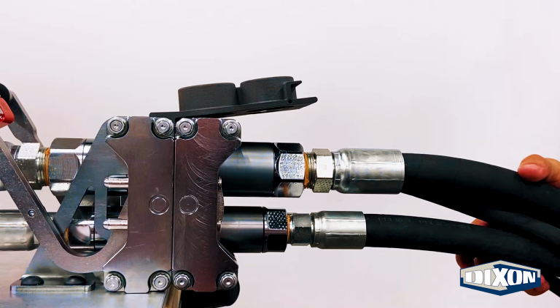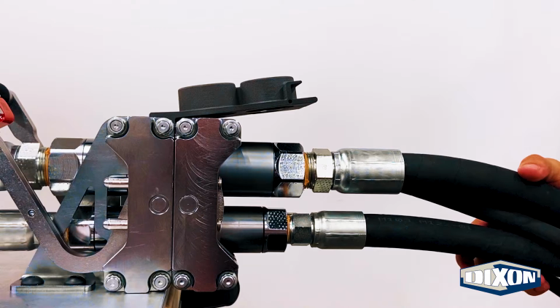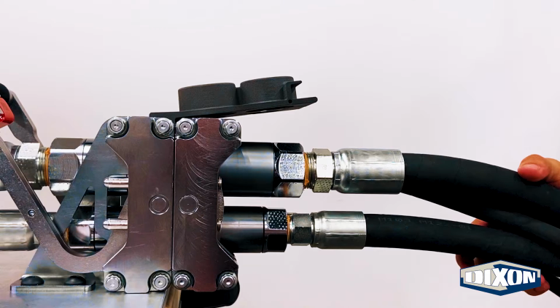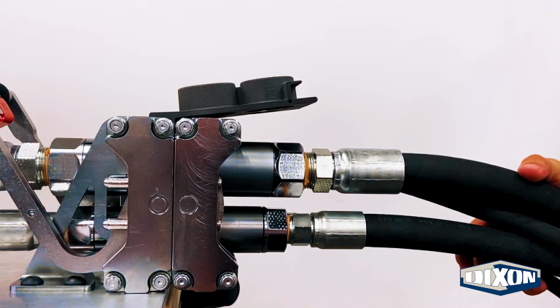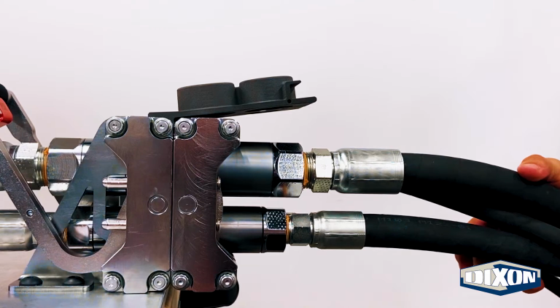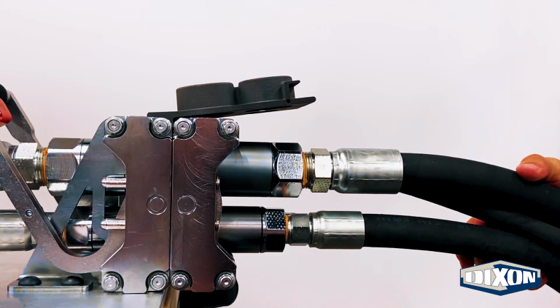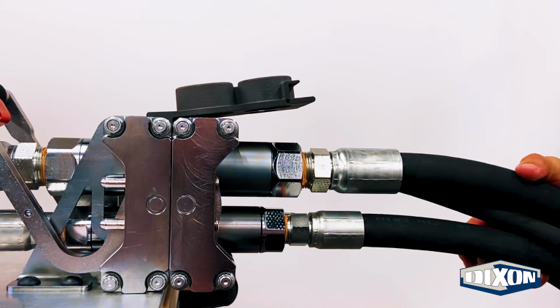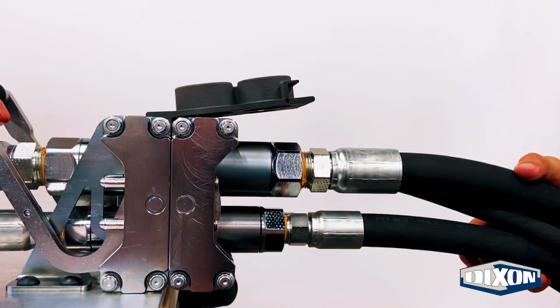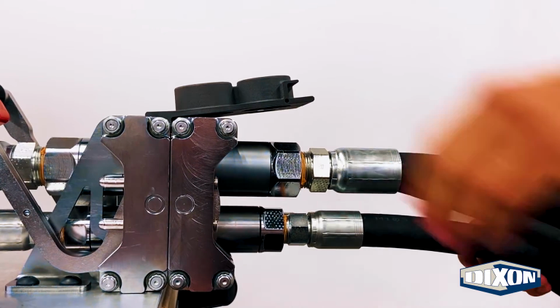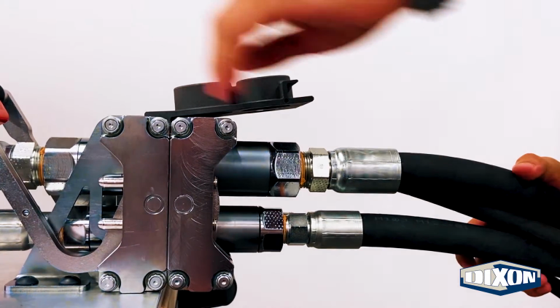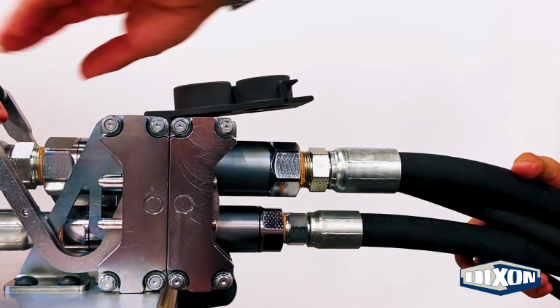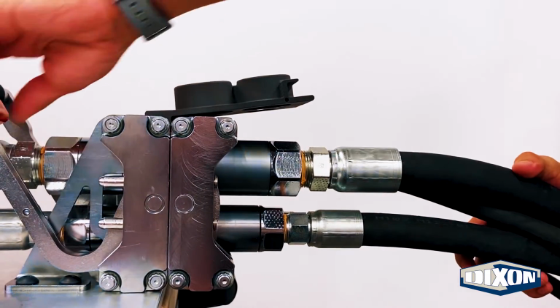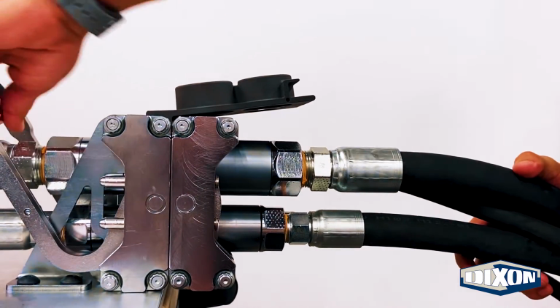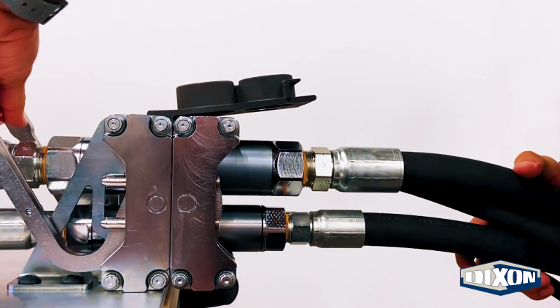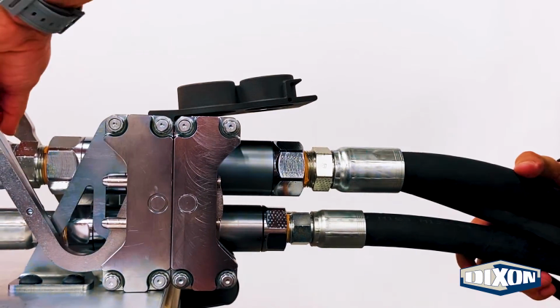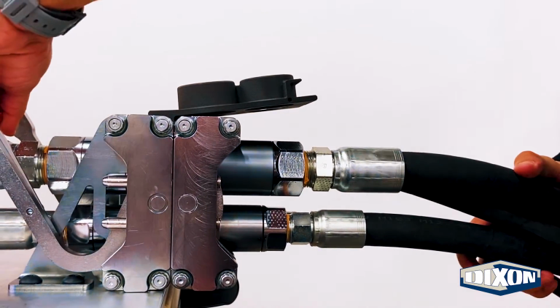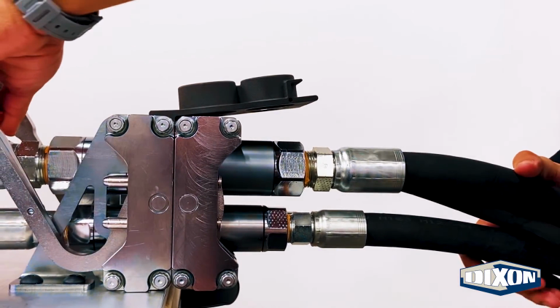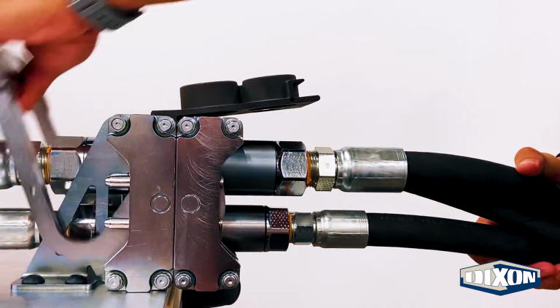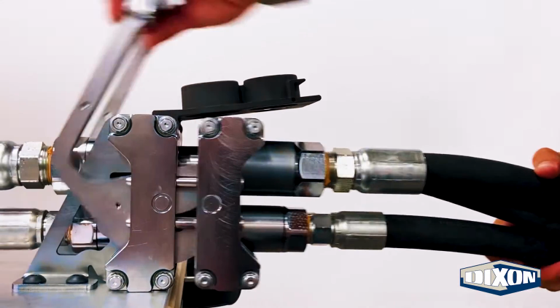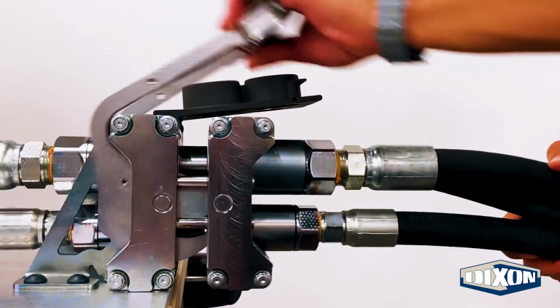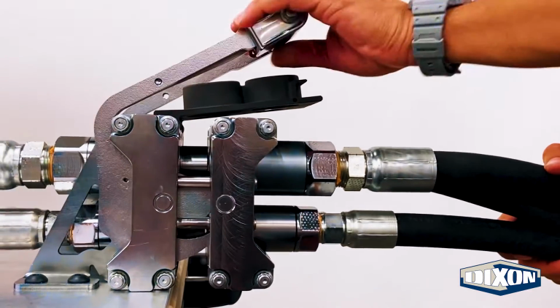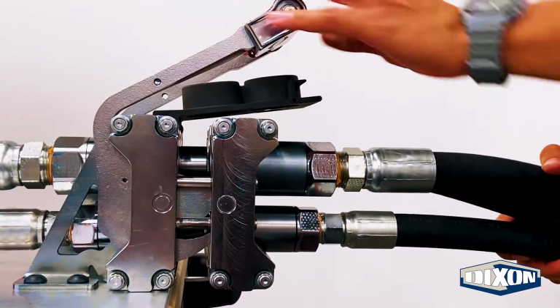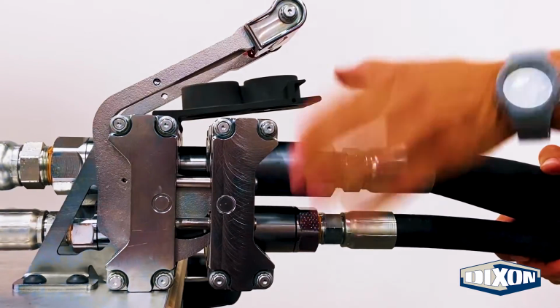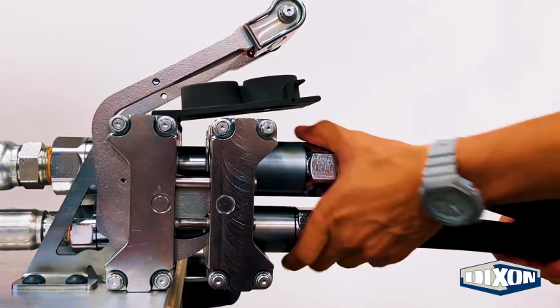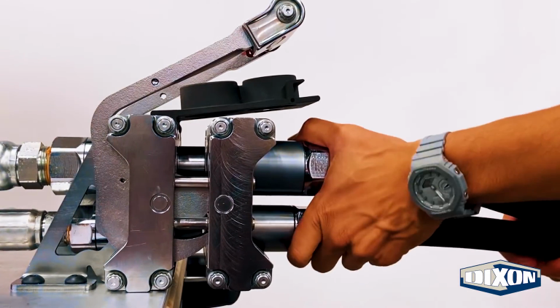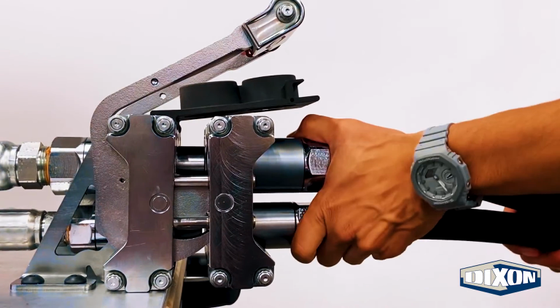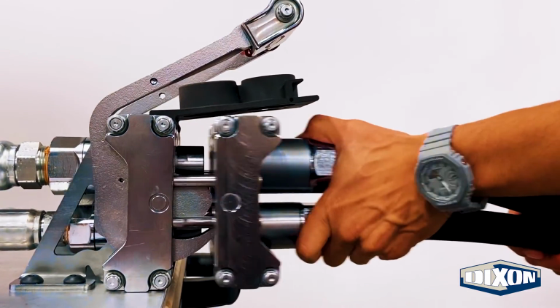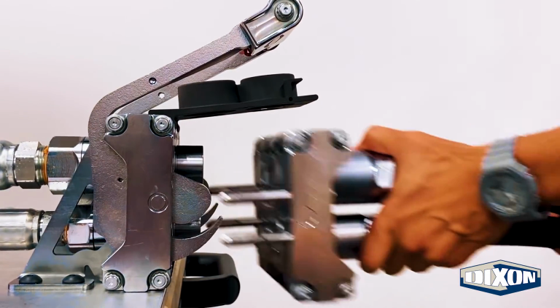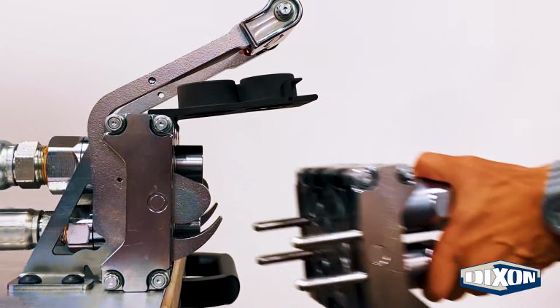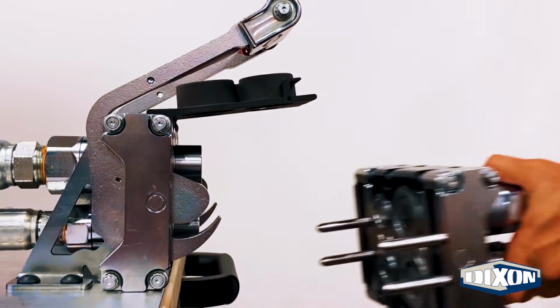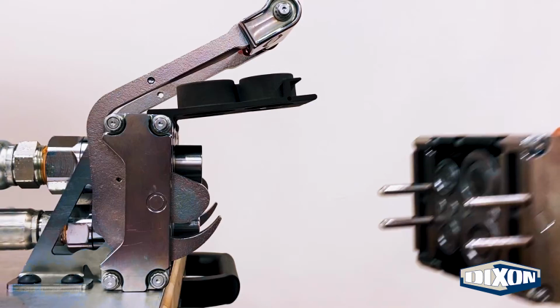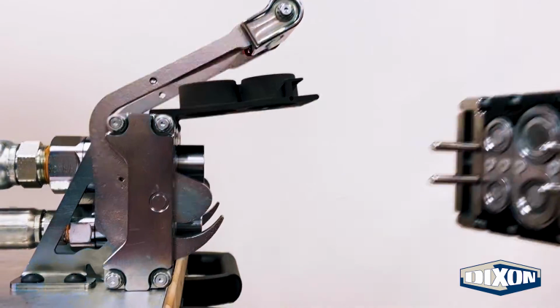Press the red button on the handle to release the mobile half. Pull the handle forward and remove the mobile half.